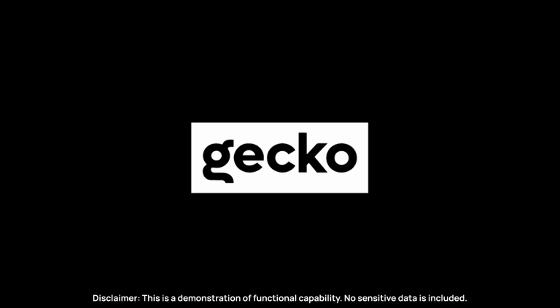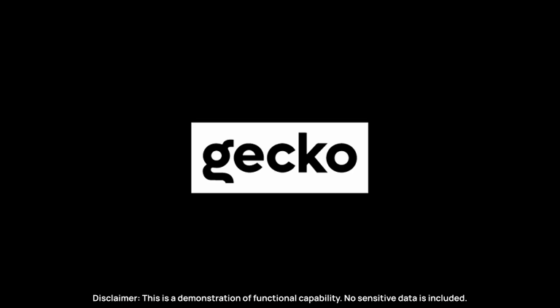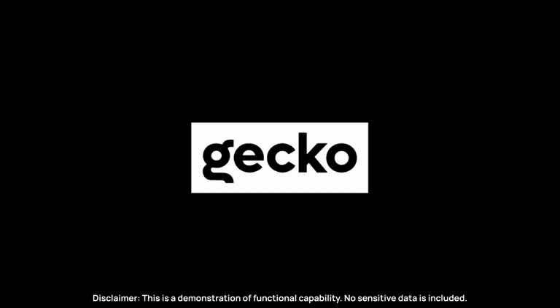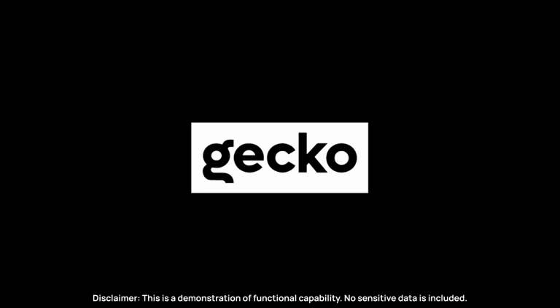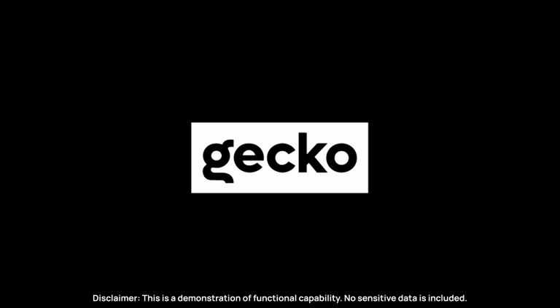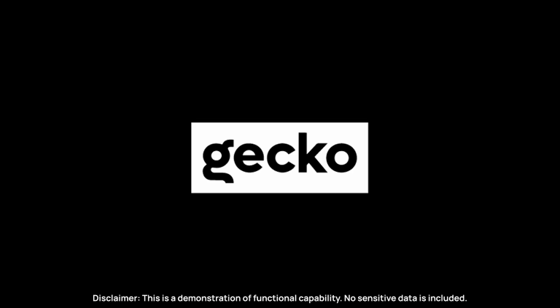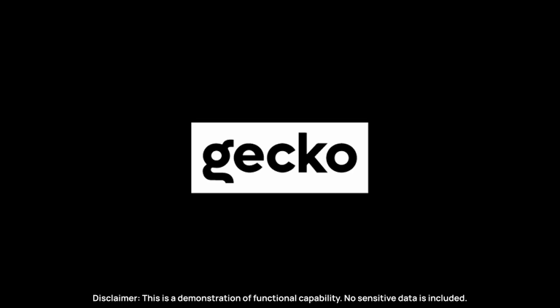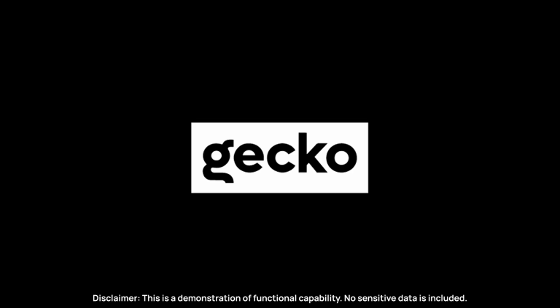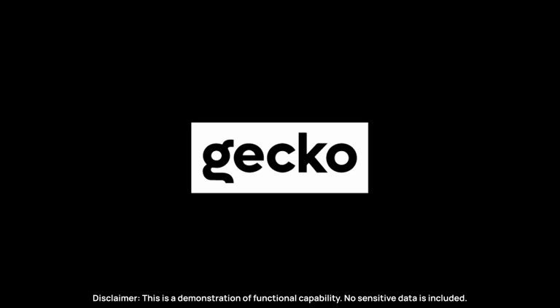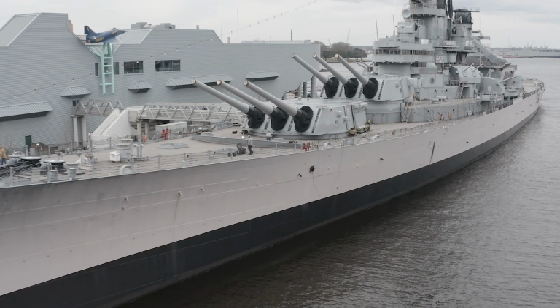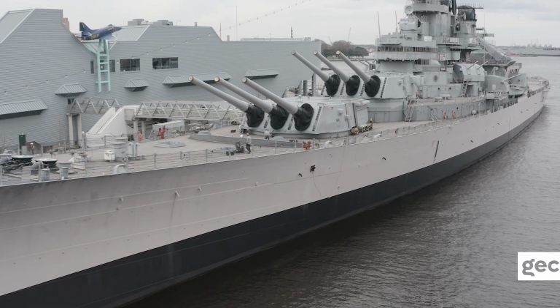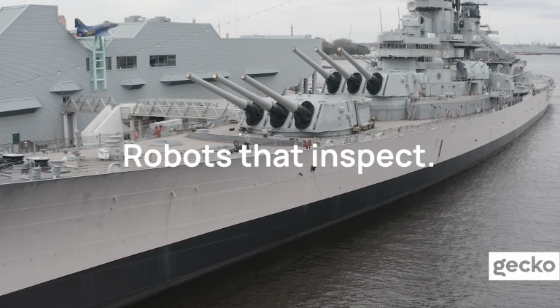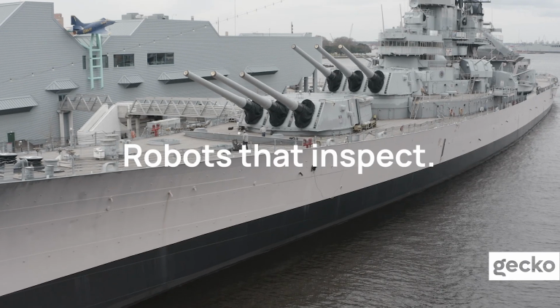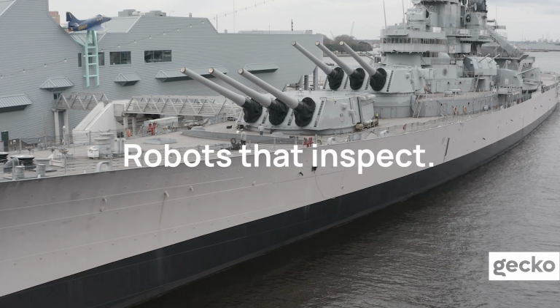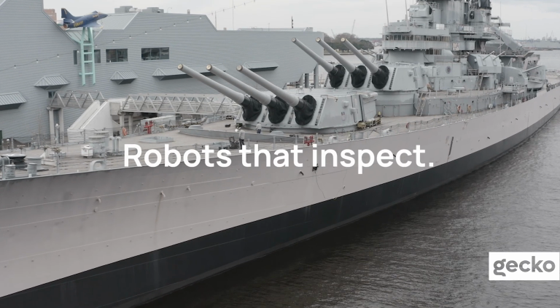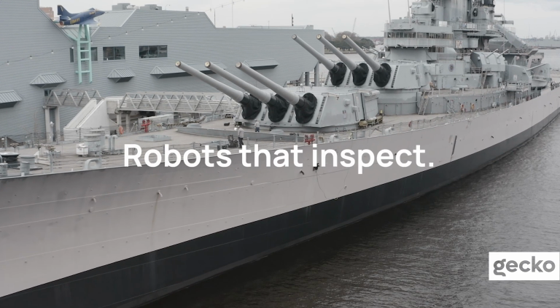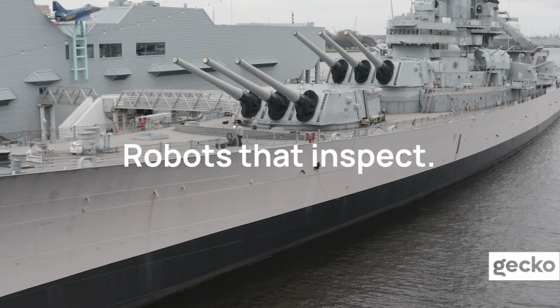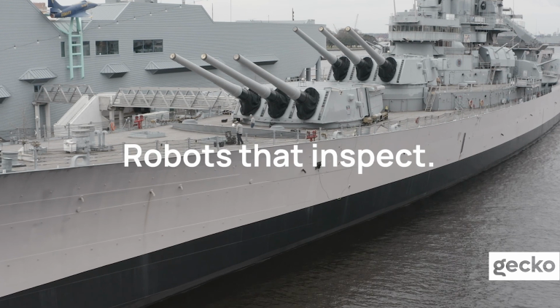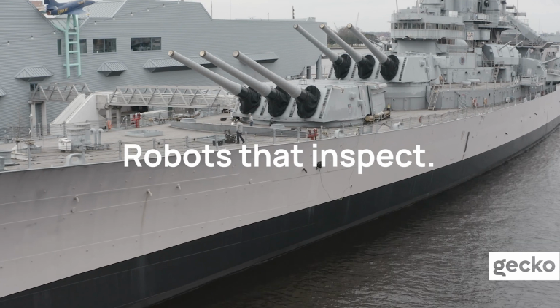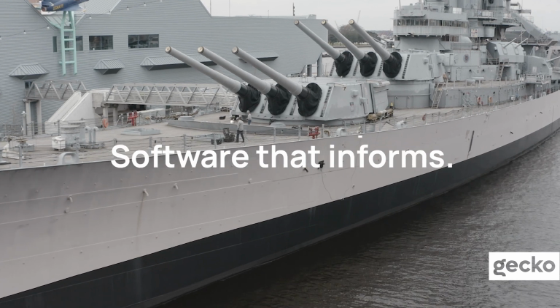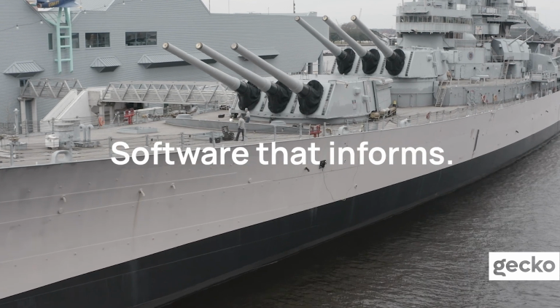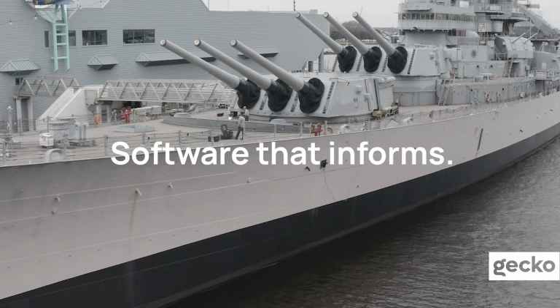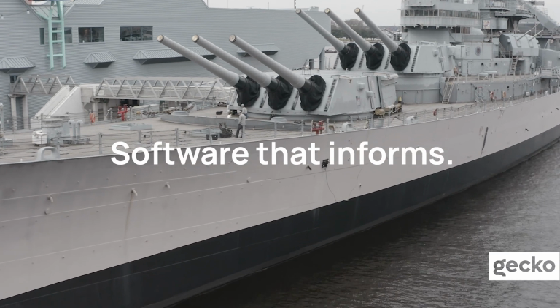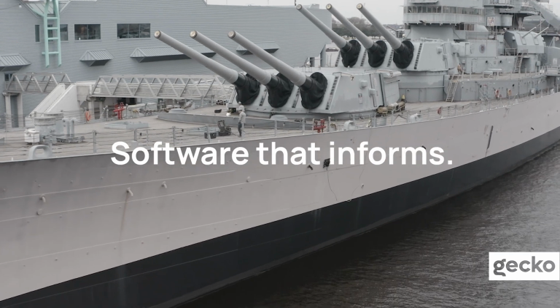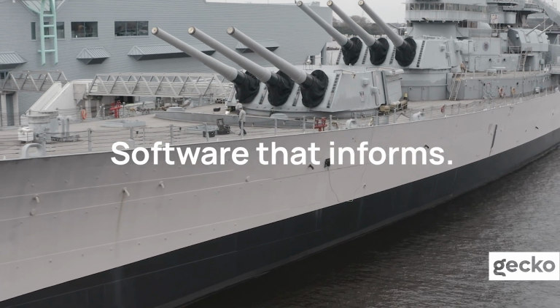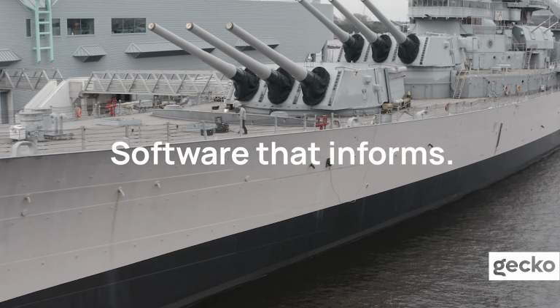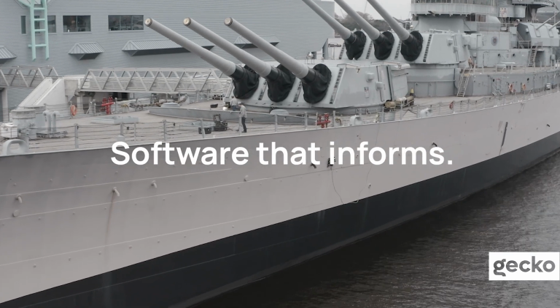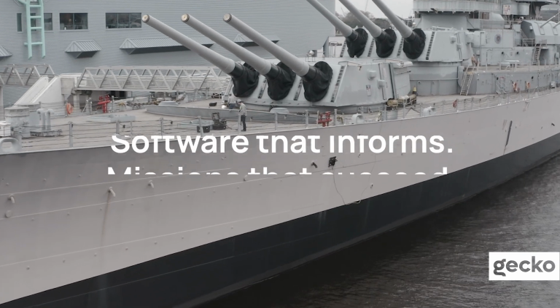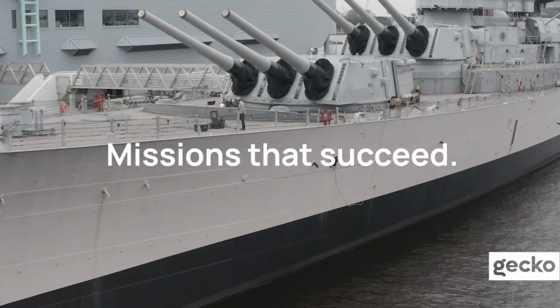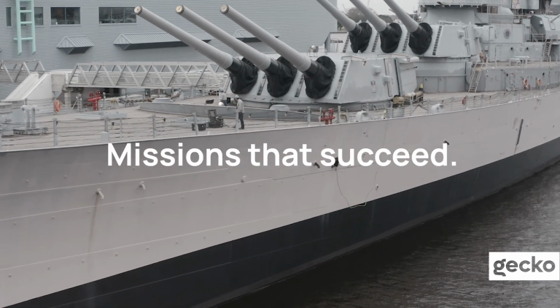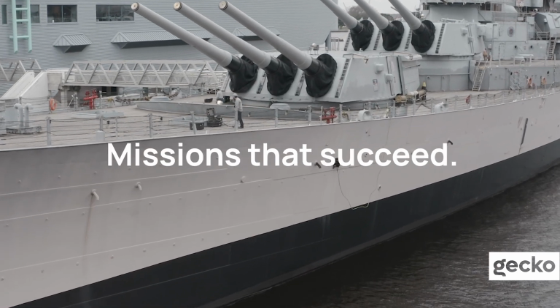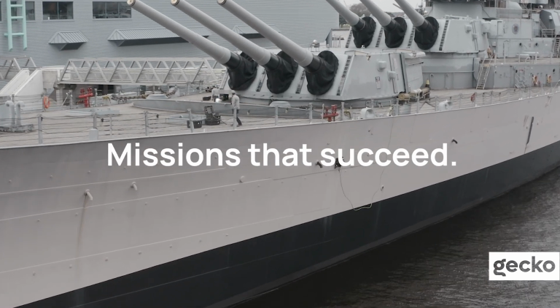Gecko Robotics. Robots that inspect. Software that informs. Missions that succeed.